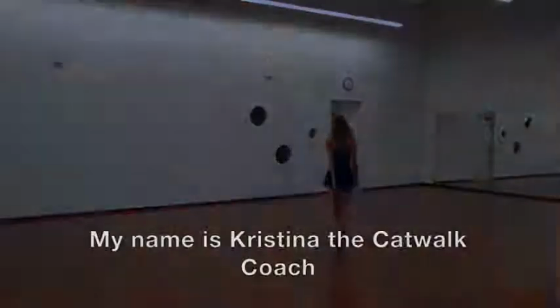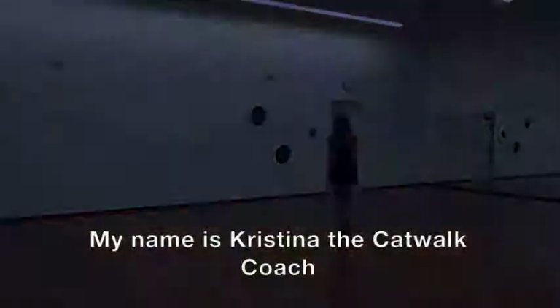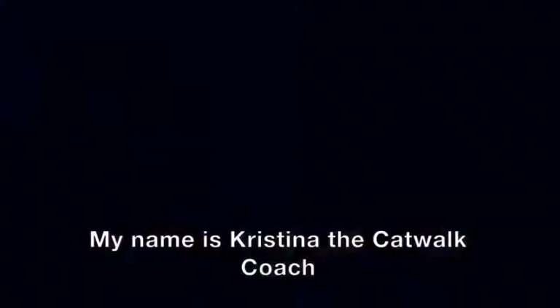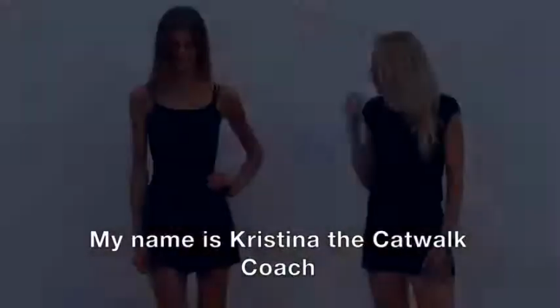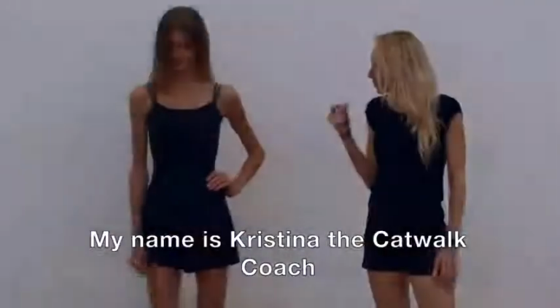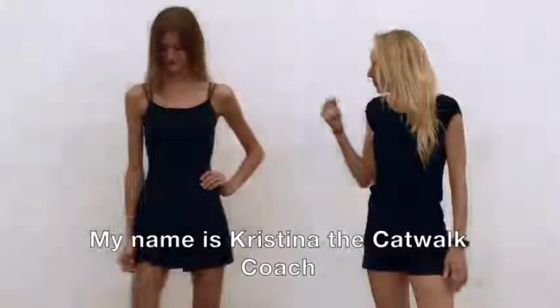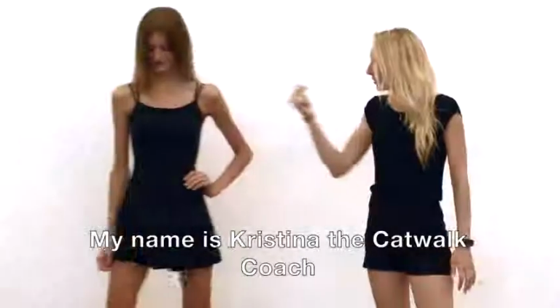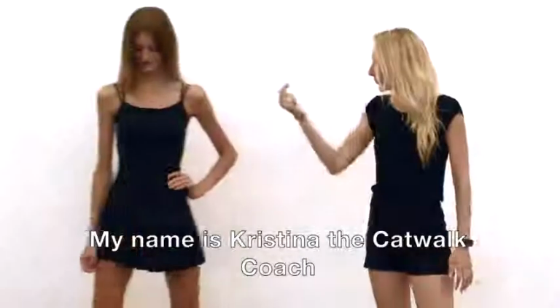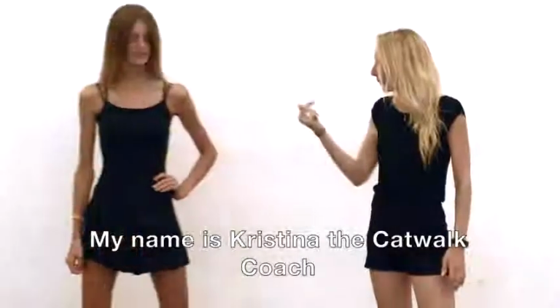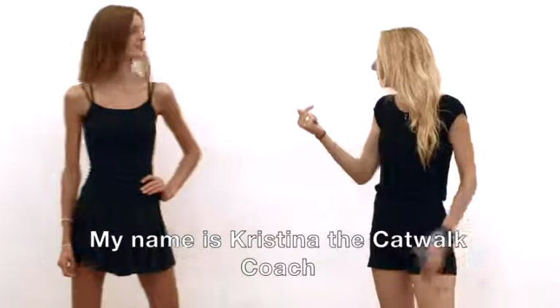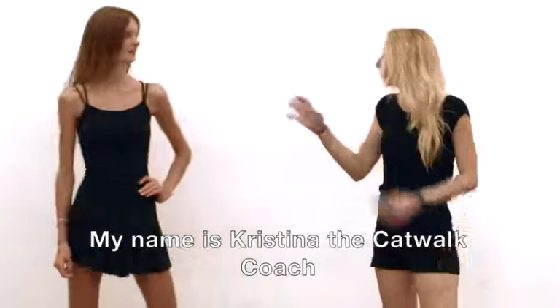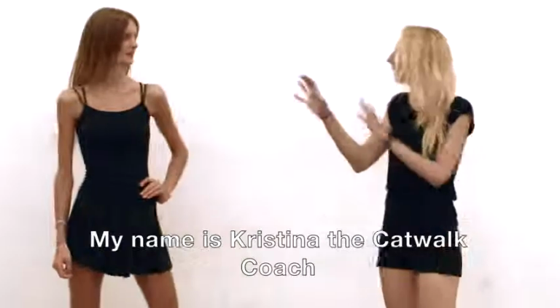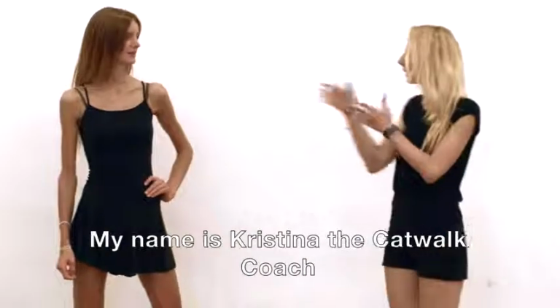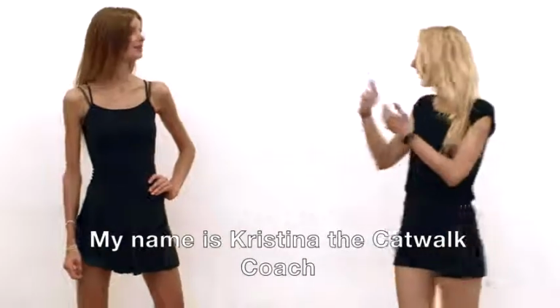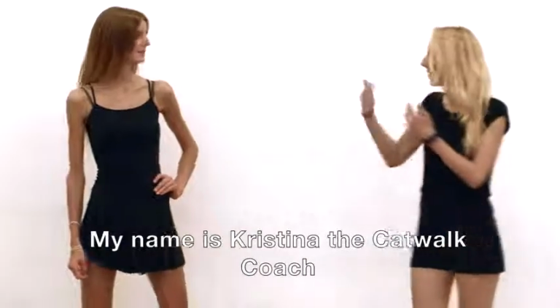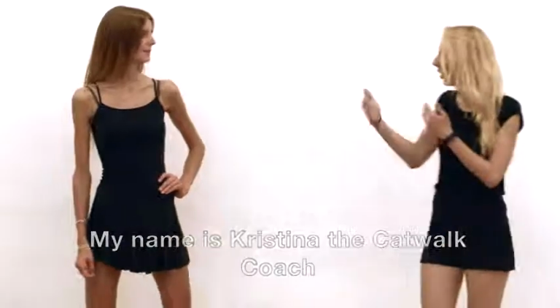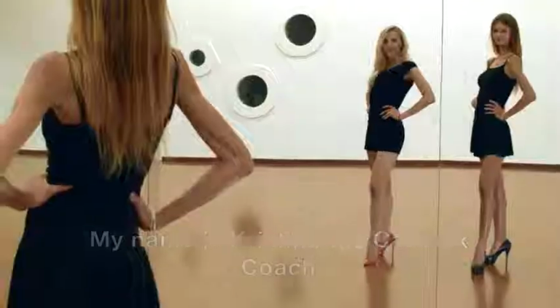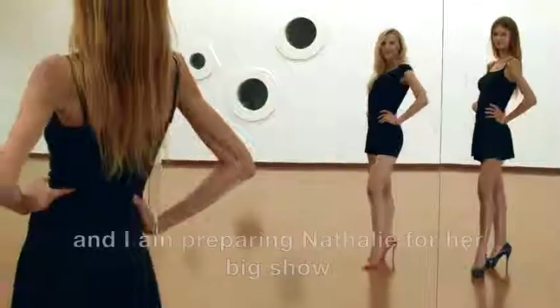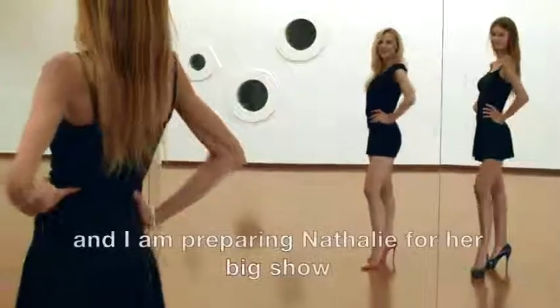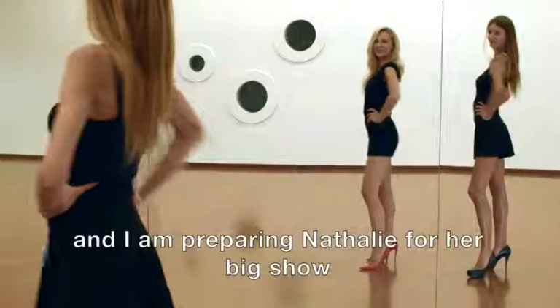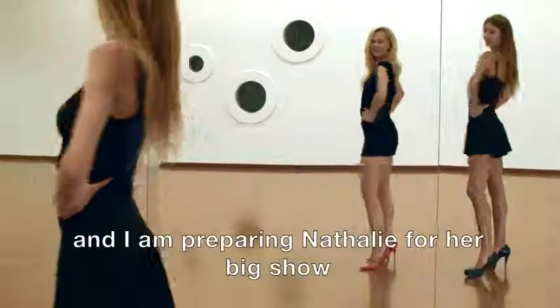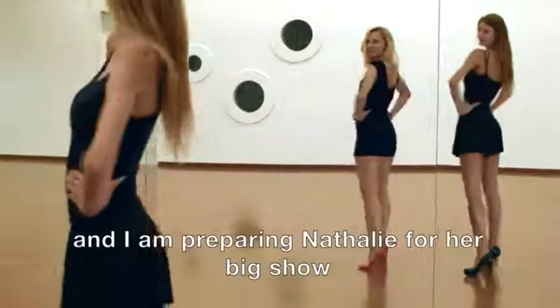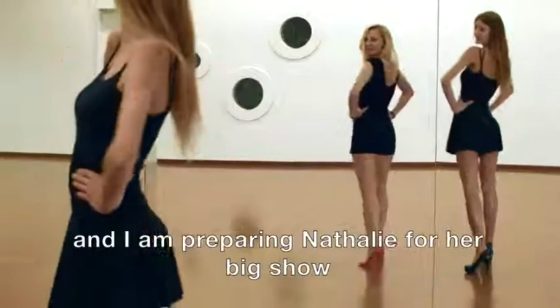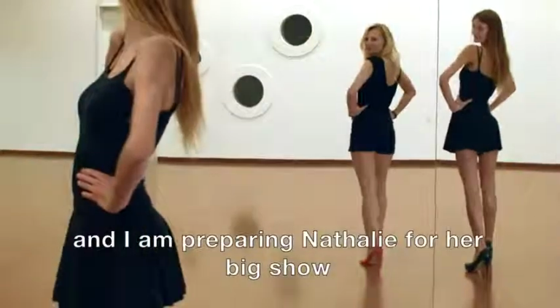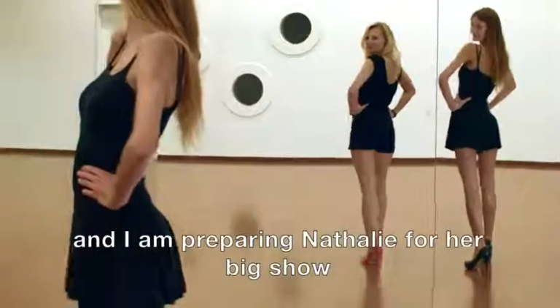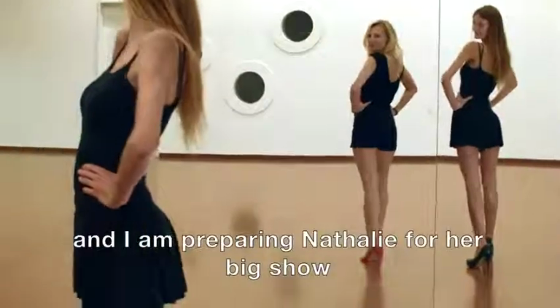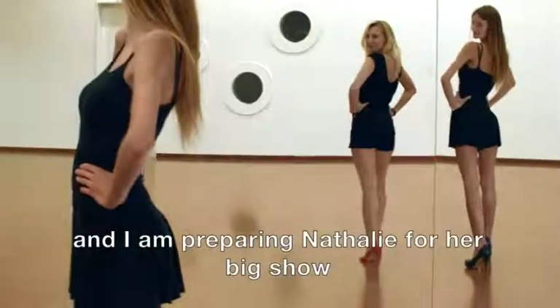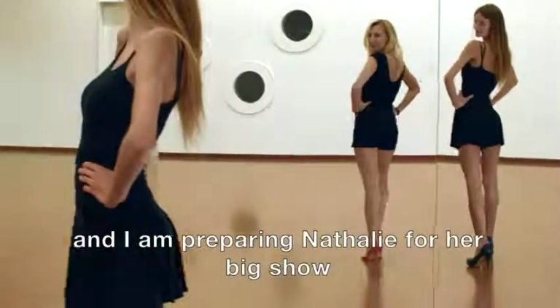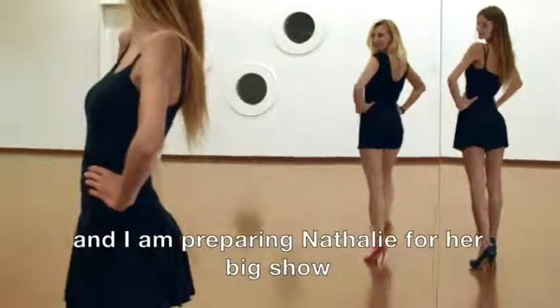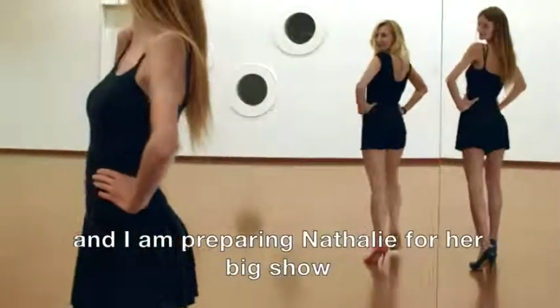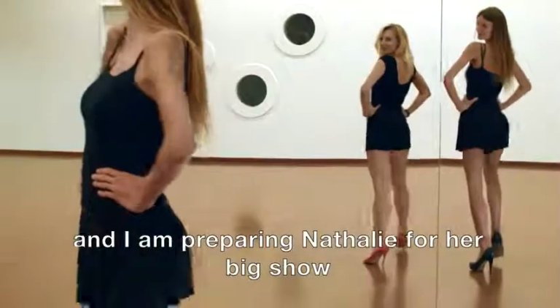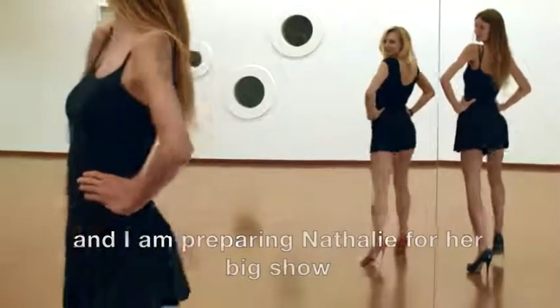My name is Kristina, the catwalk coach, and I'm preparing Nathalie for her big show.